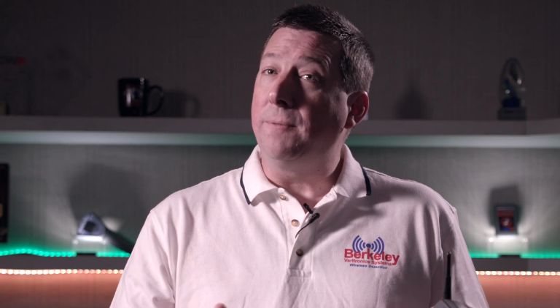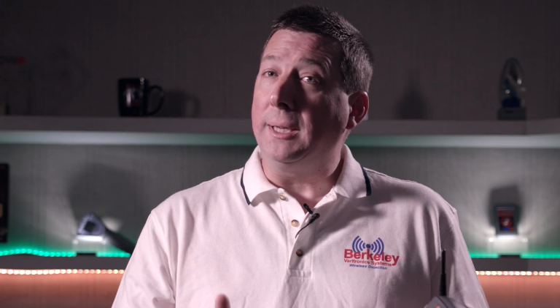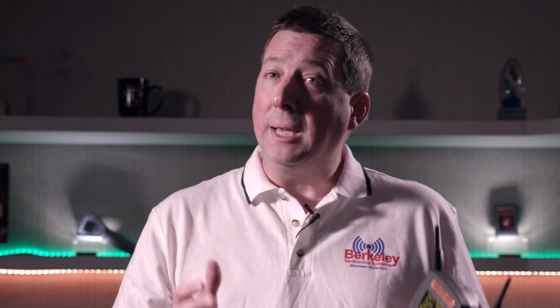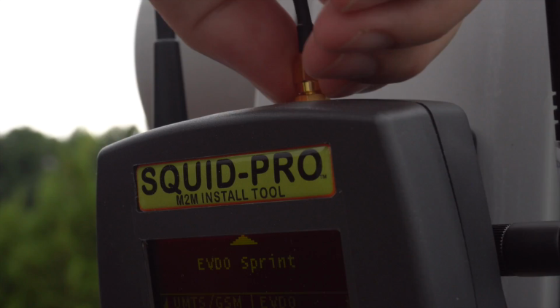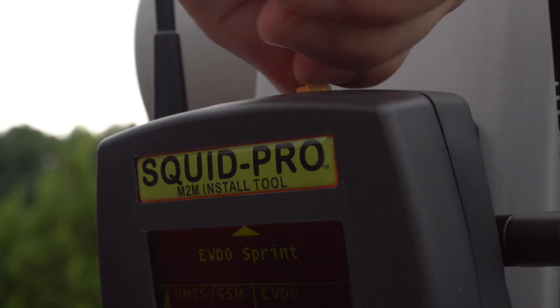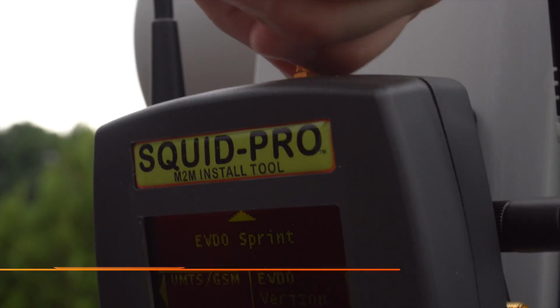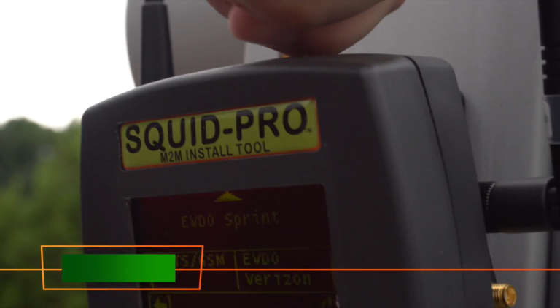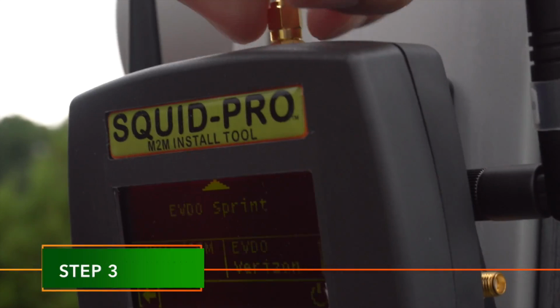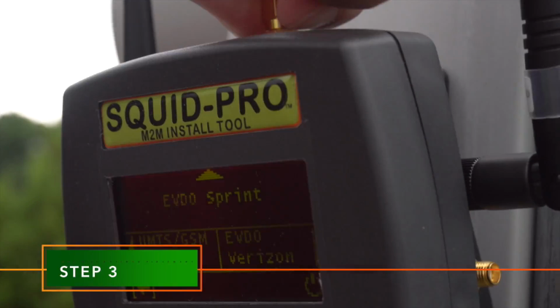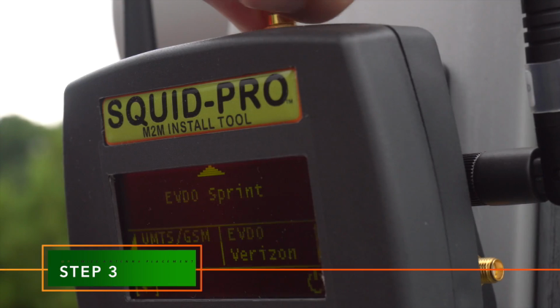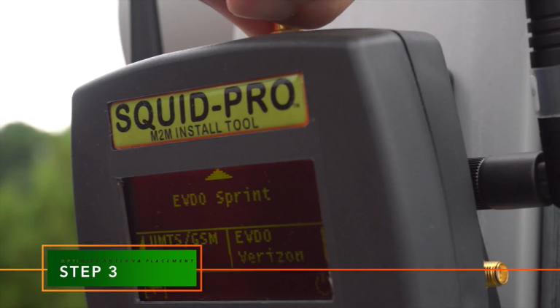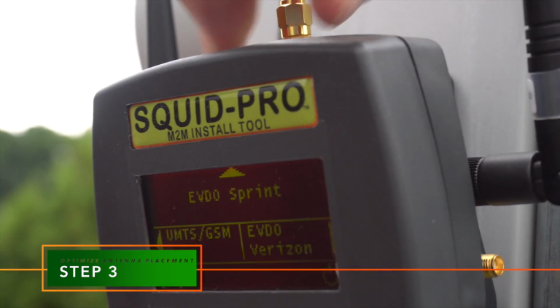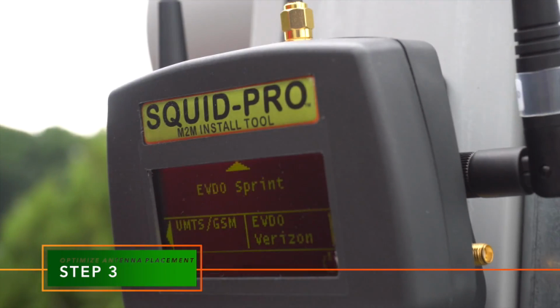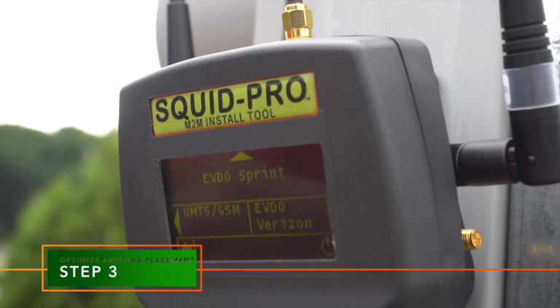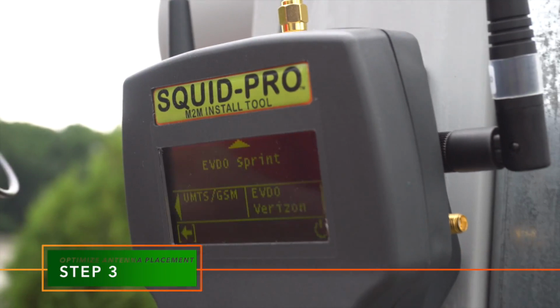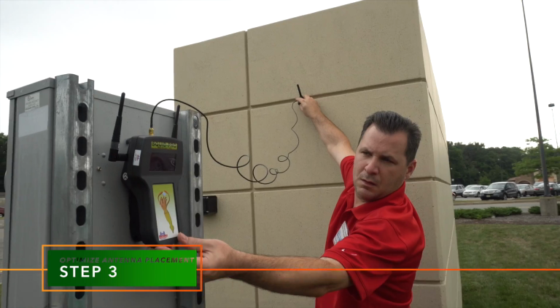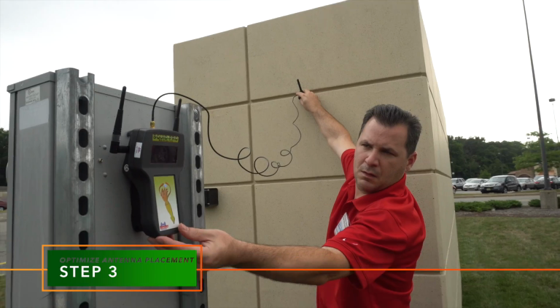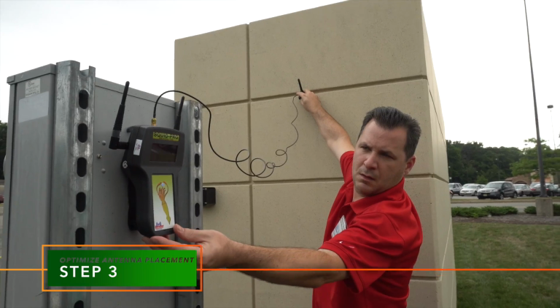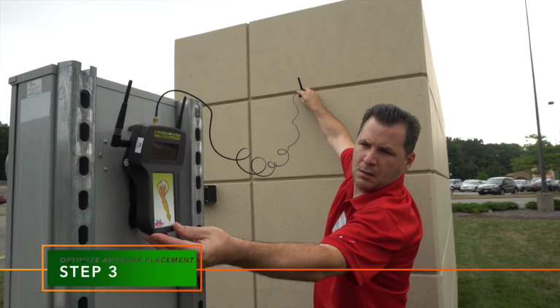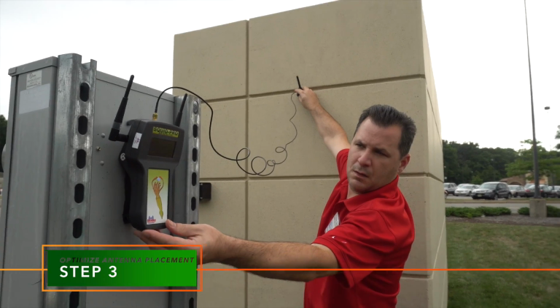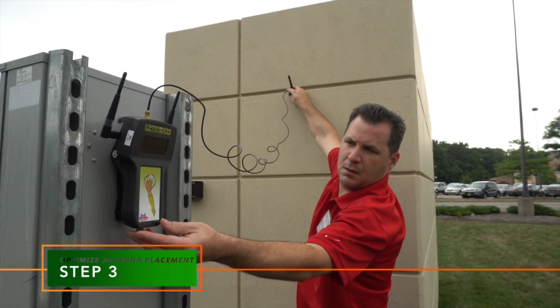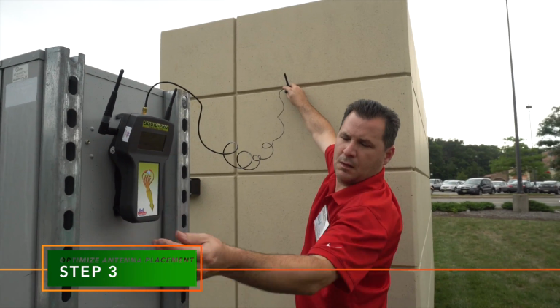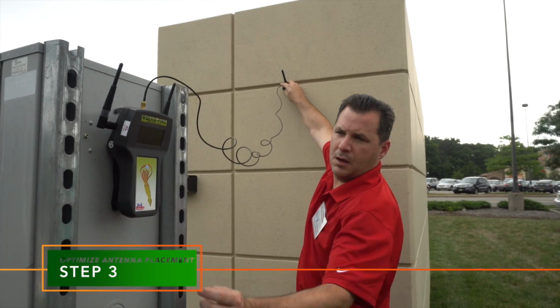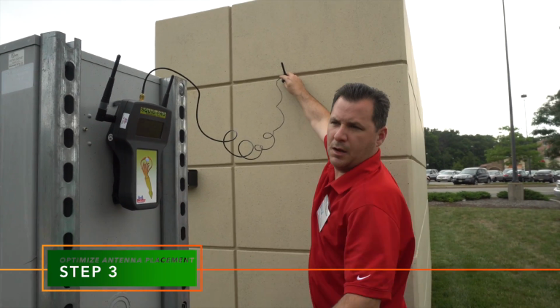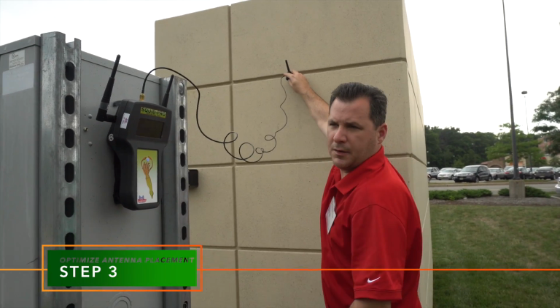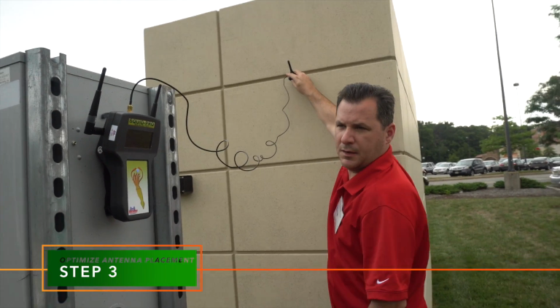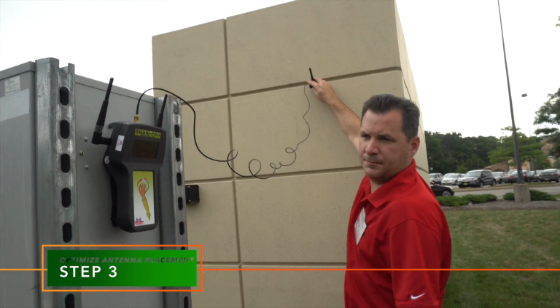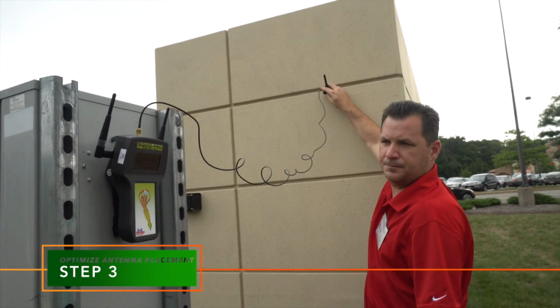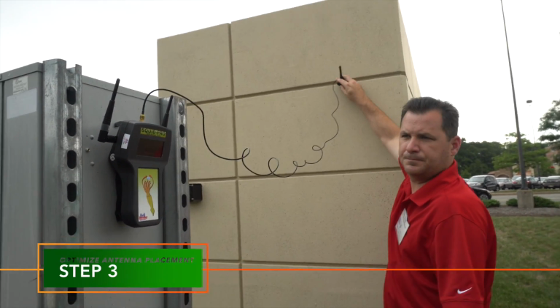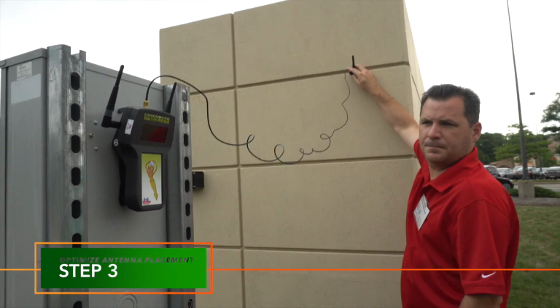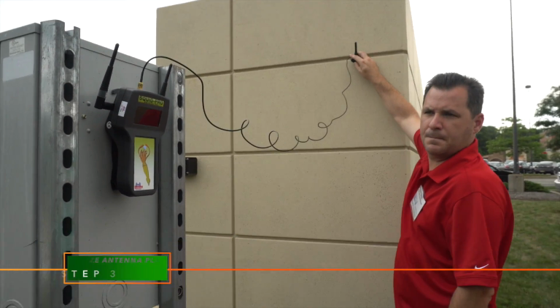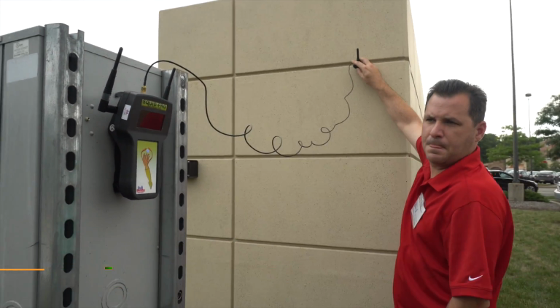Finally, attach your permanent antenna and optimize its M2M site placement.